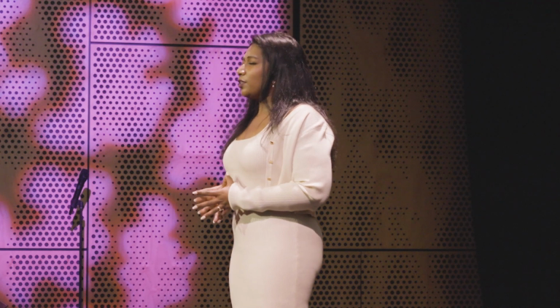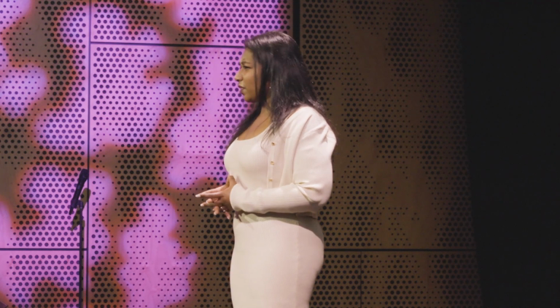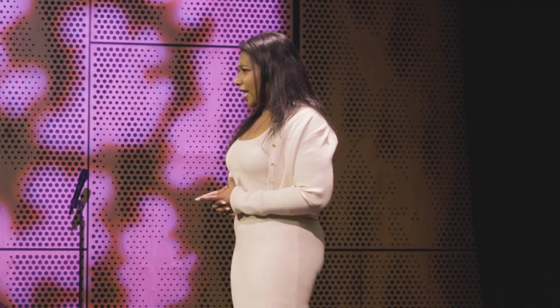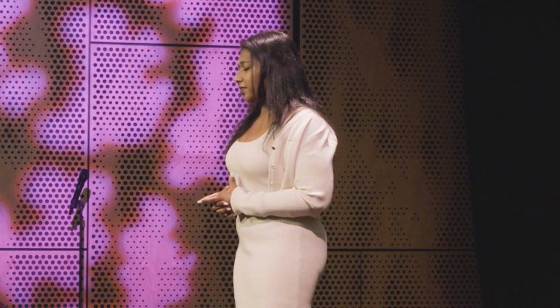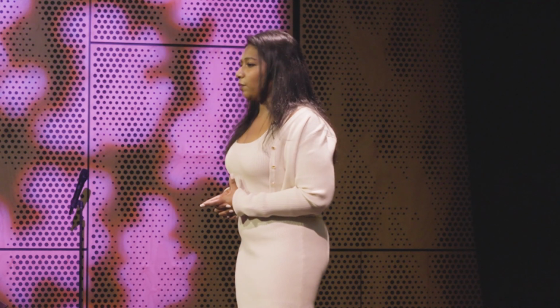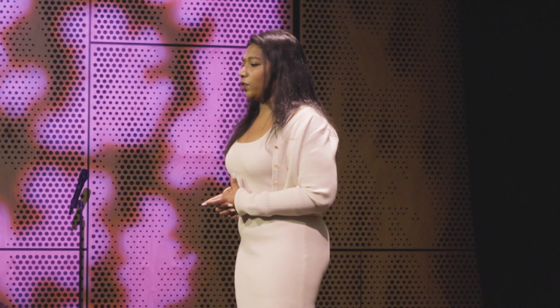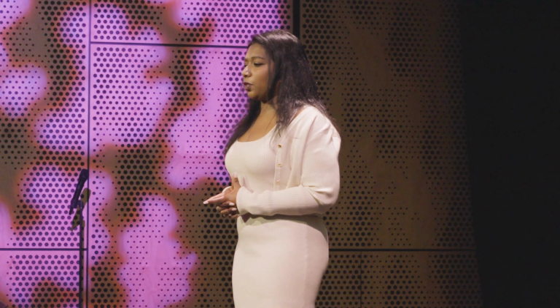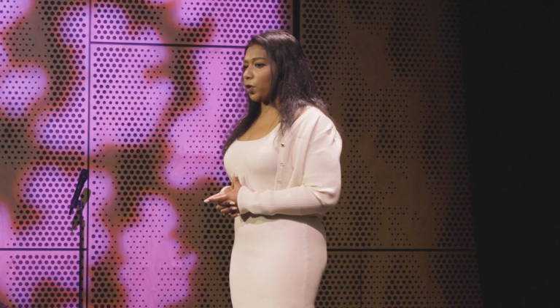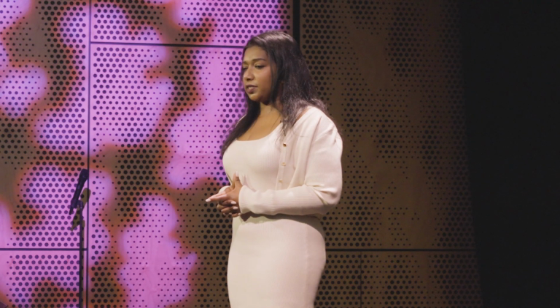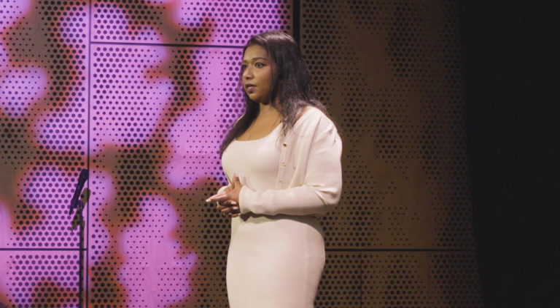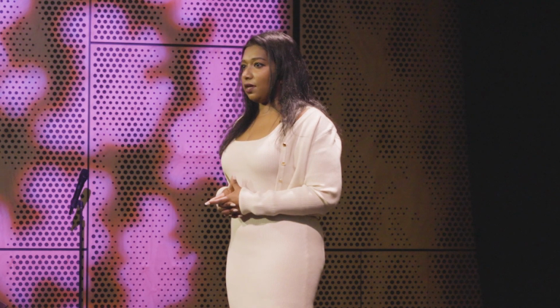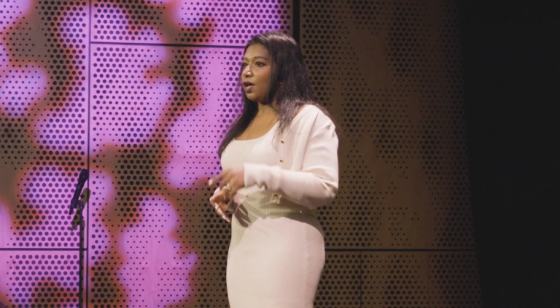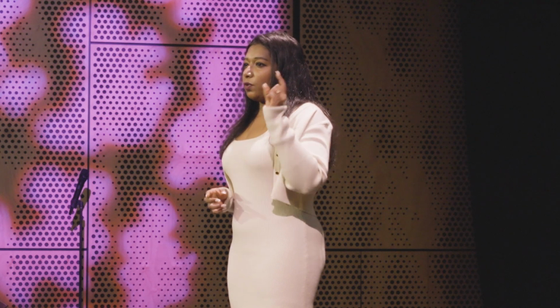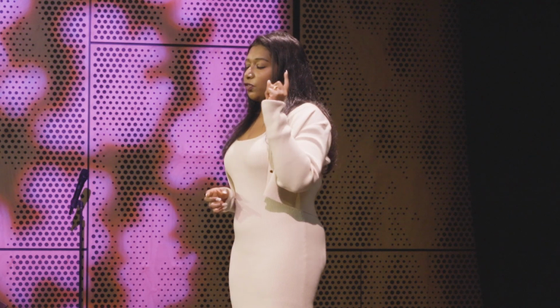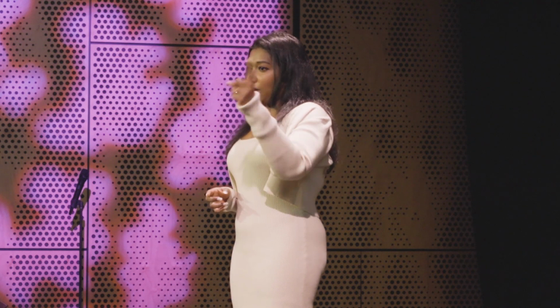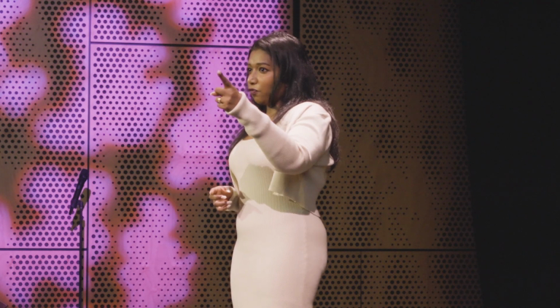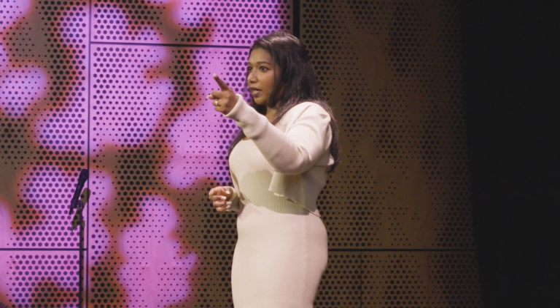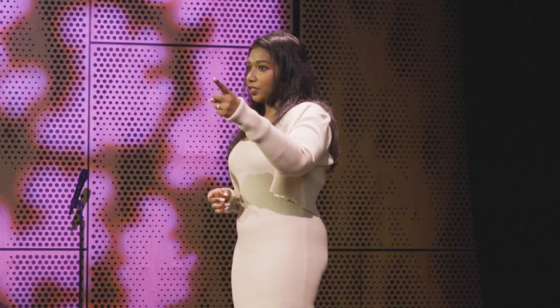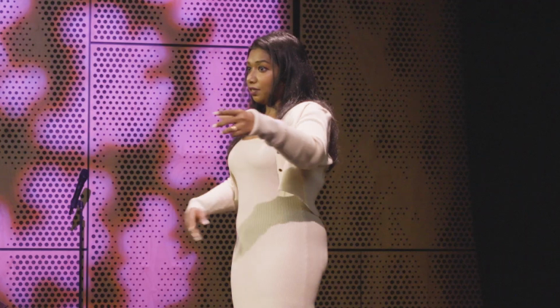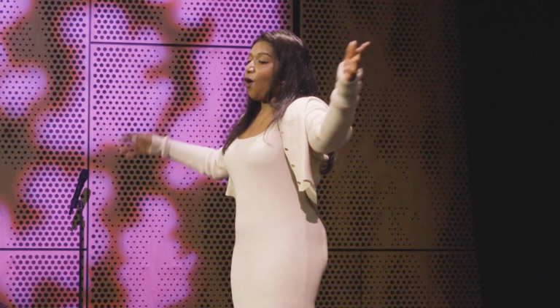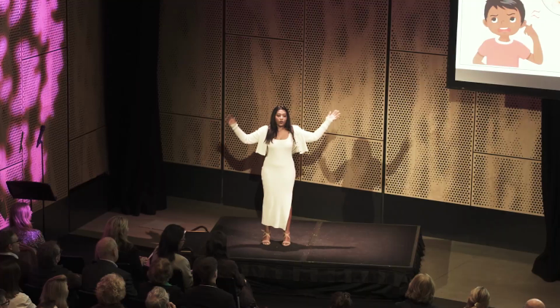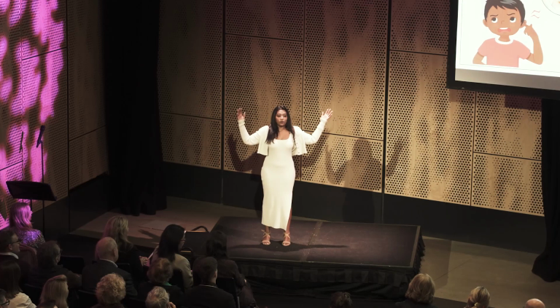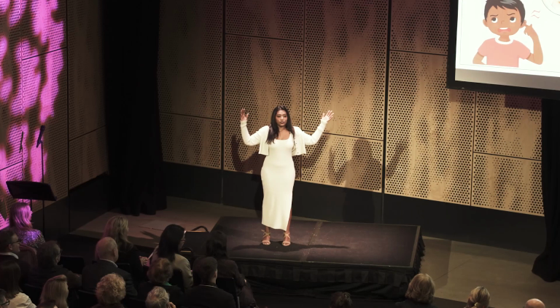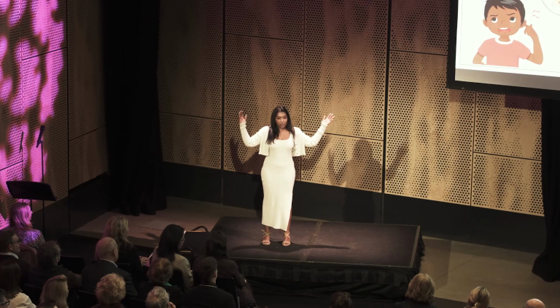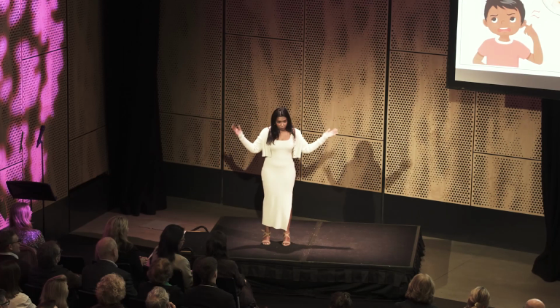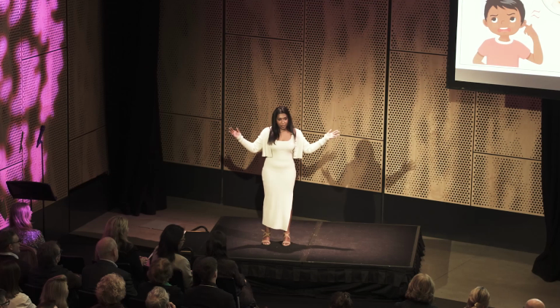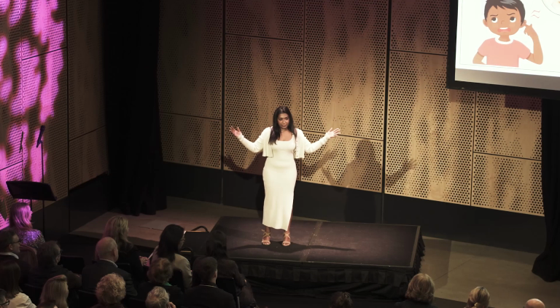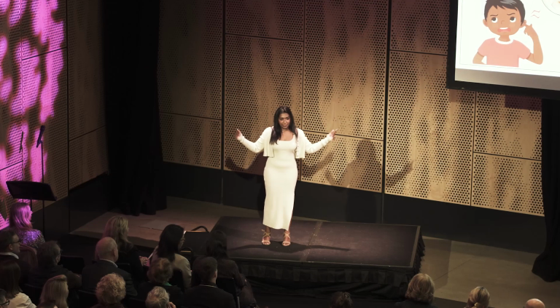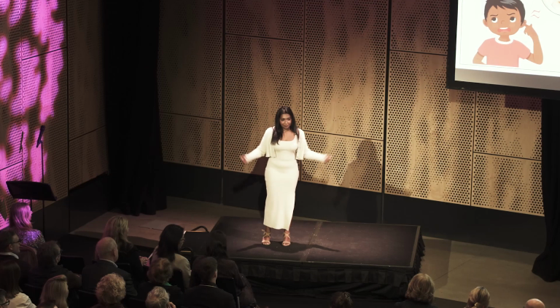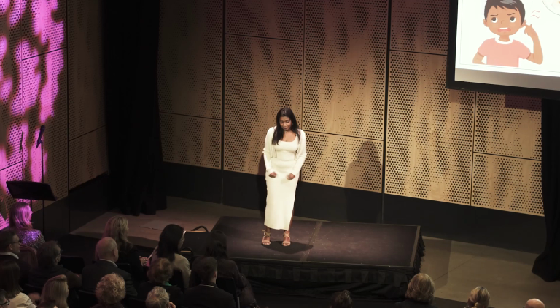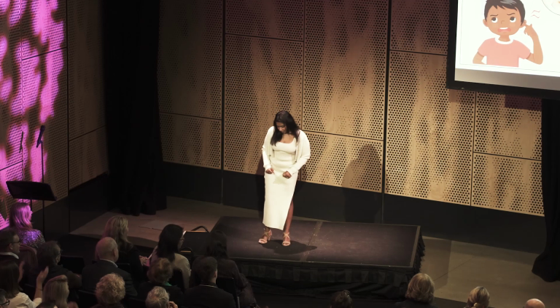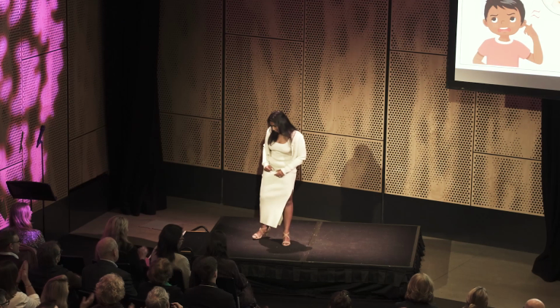So the next time you hear the word silk, will you think of fashion or the future of medicine? Thank you.